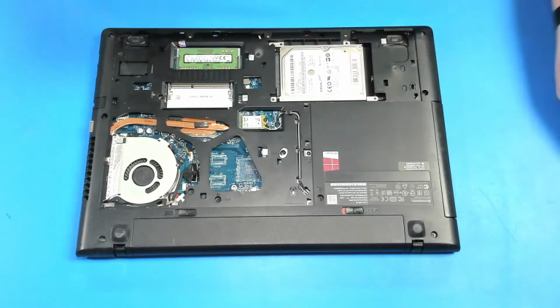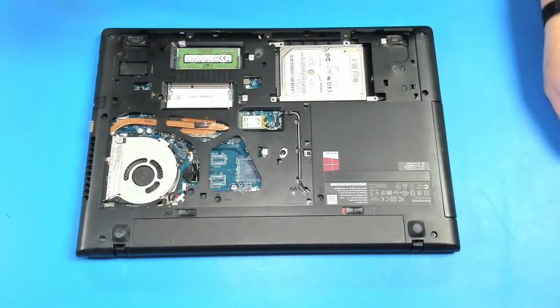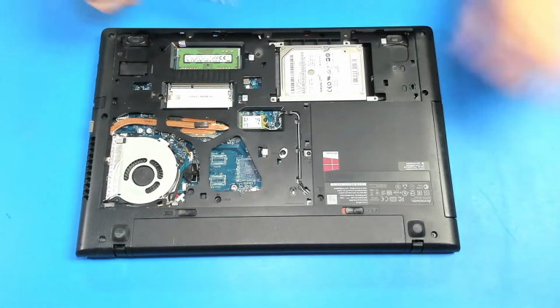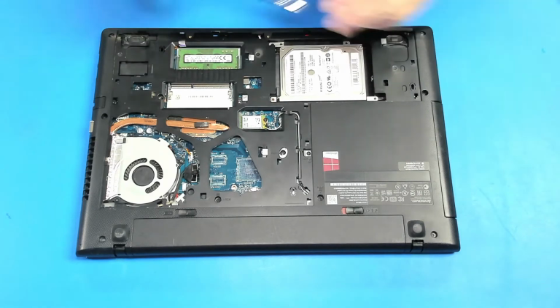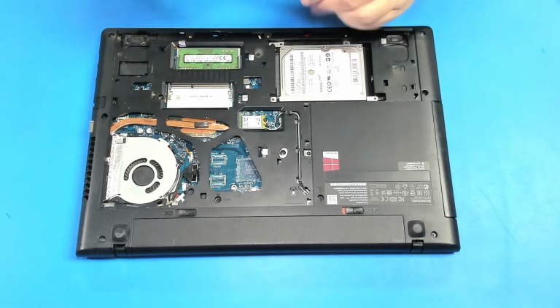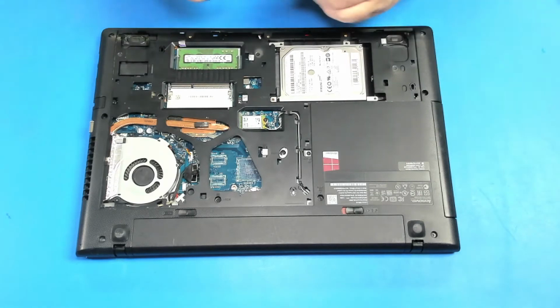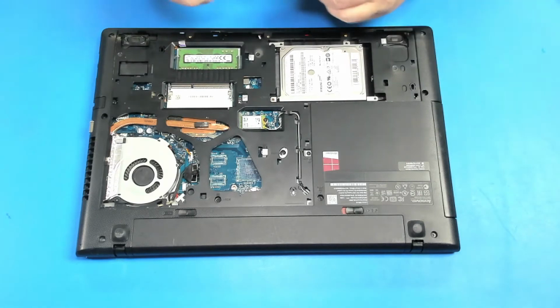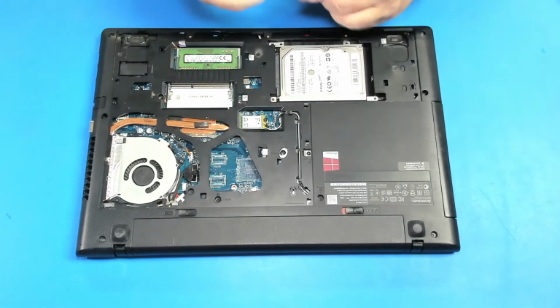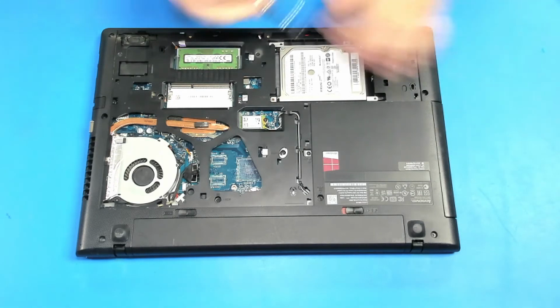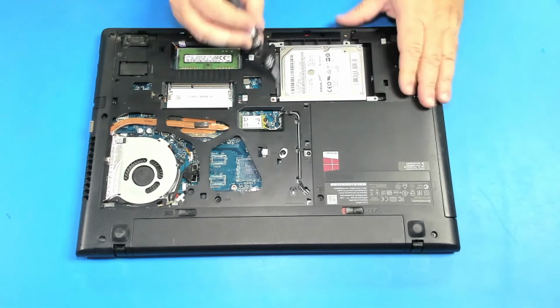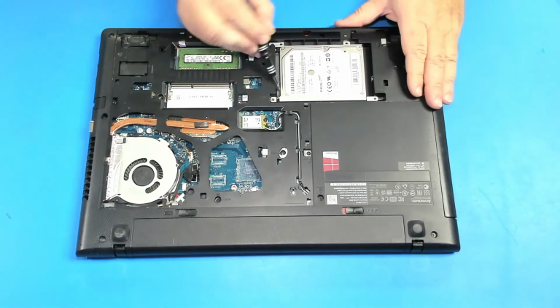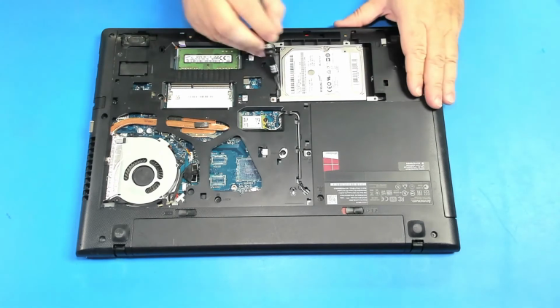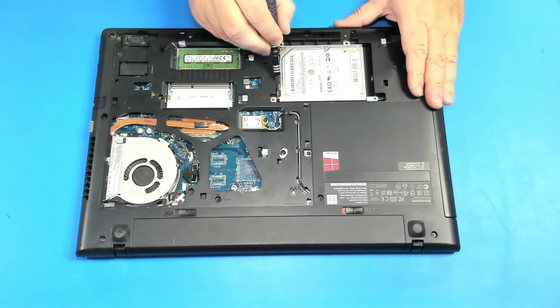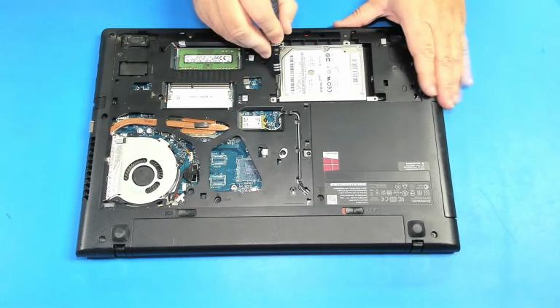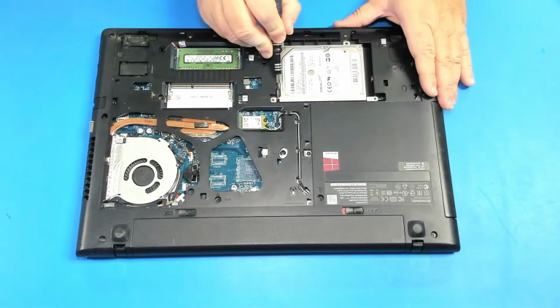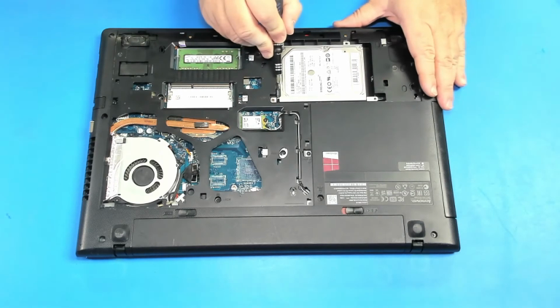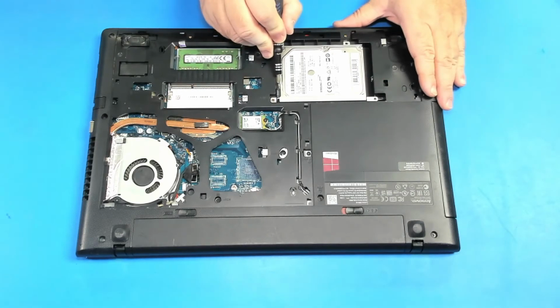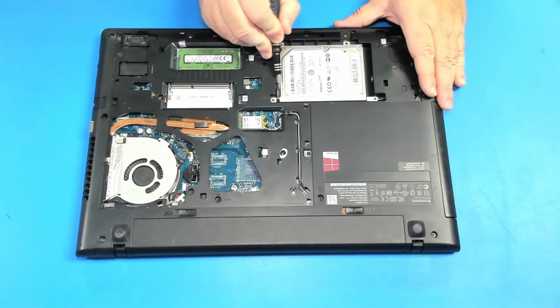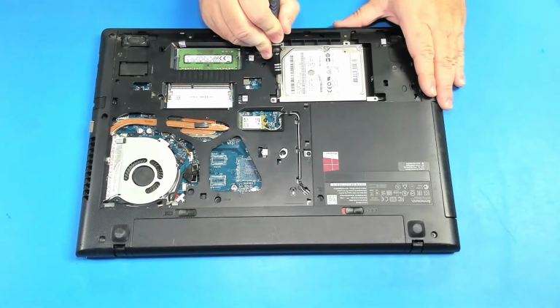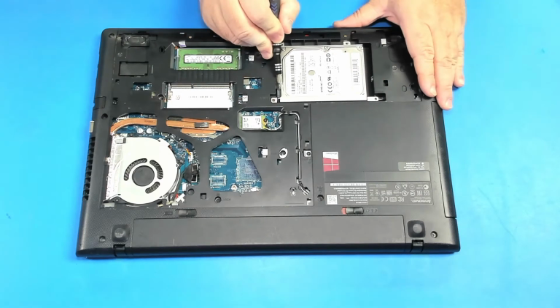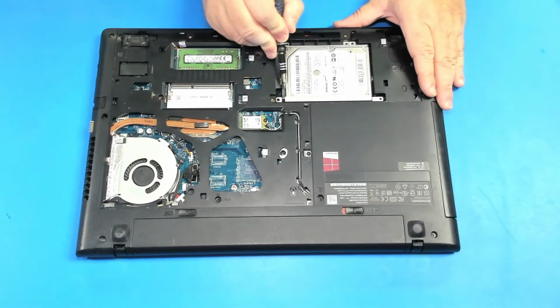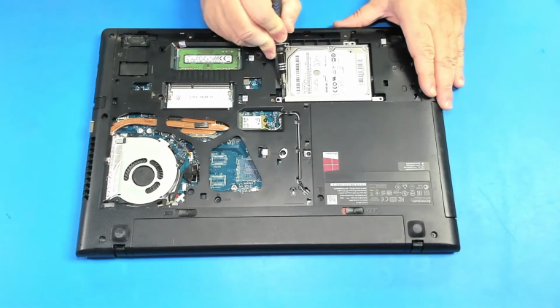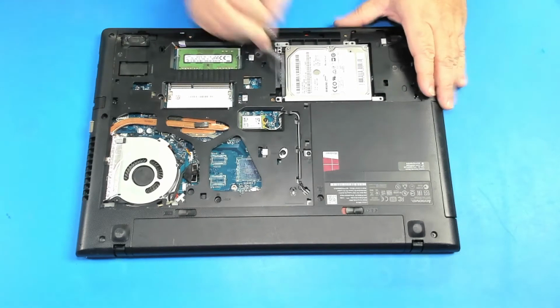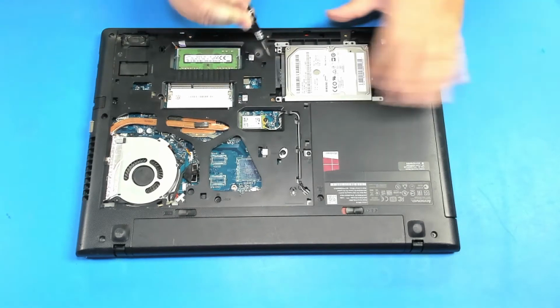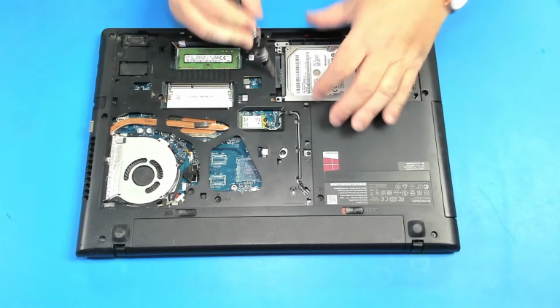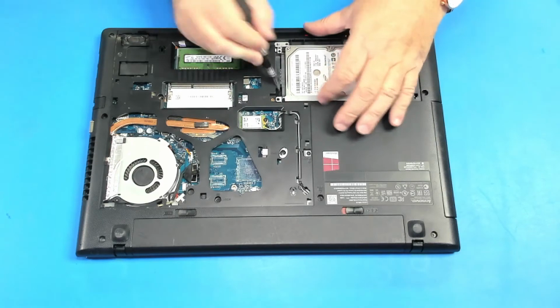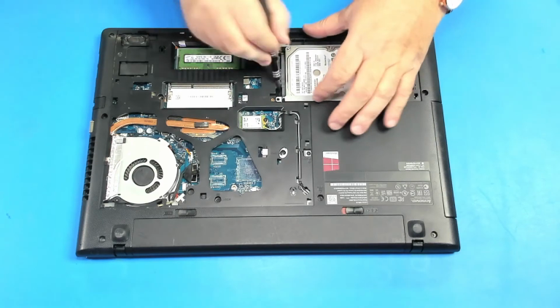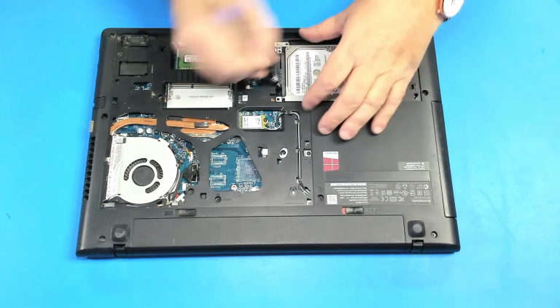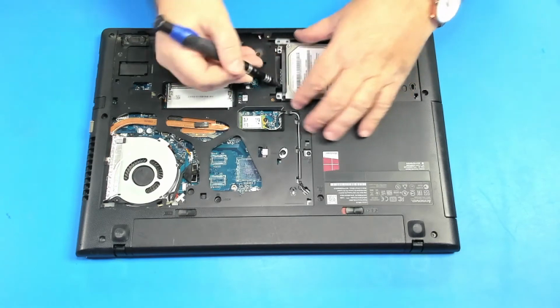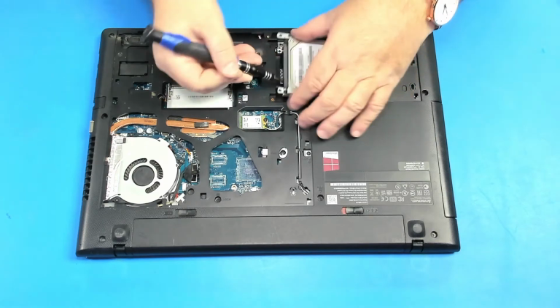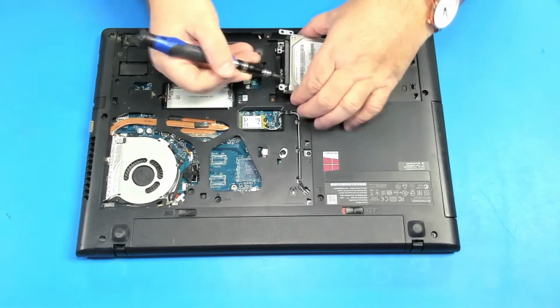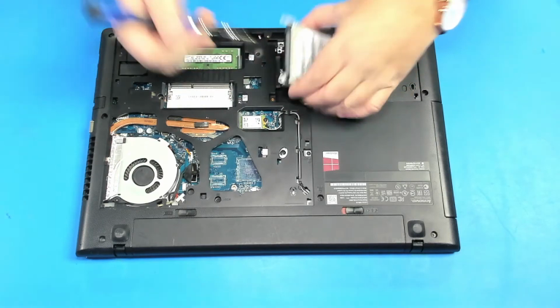I will take the drive out by just sliding it like this. Take it out like this.